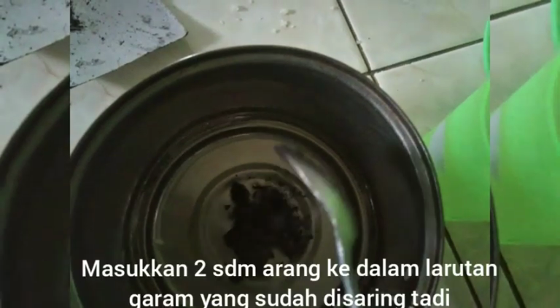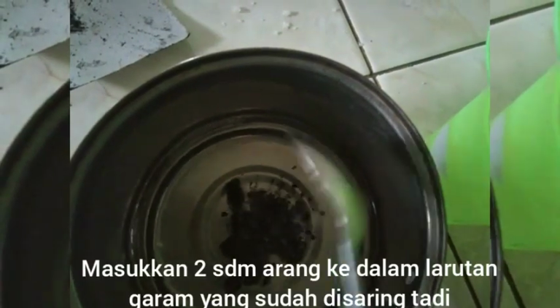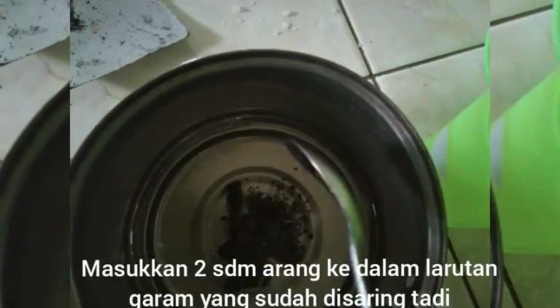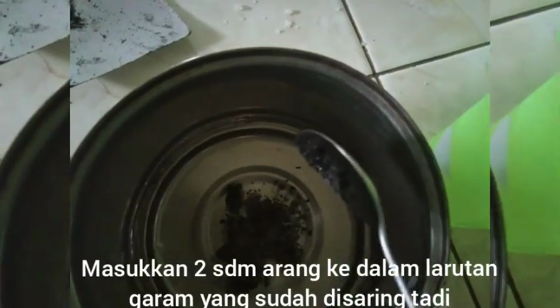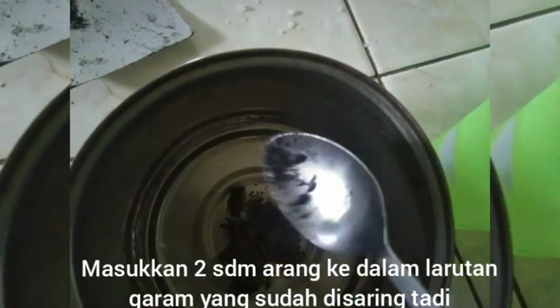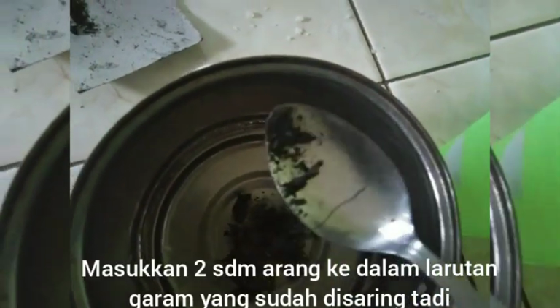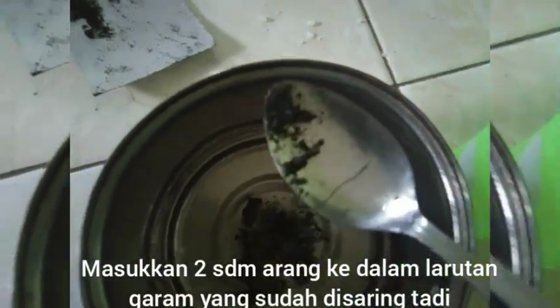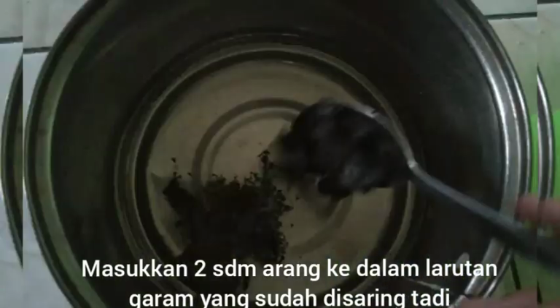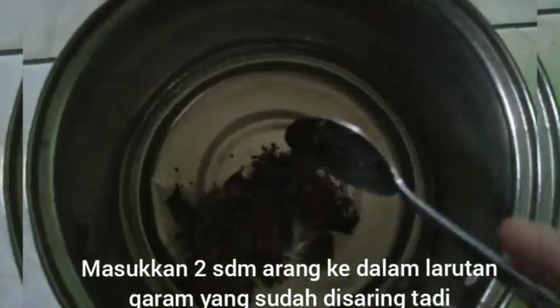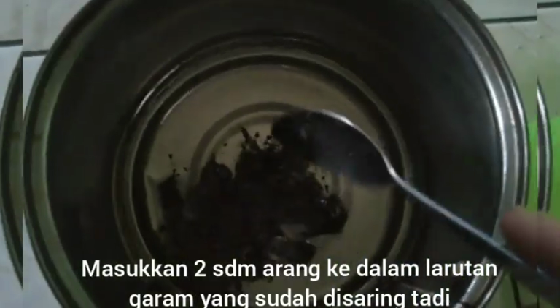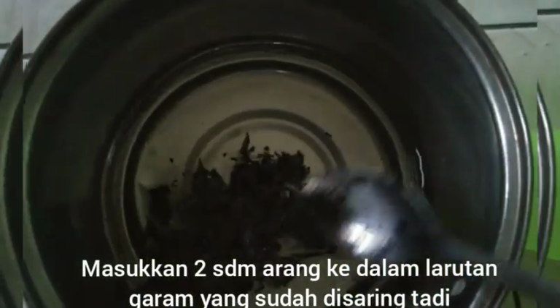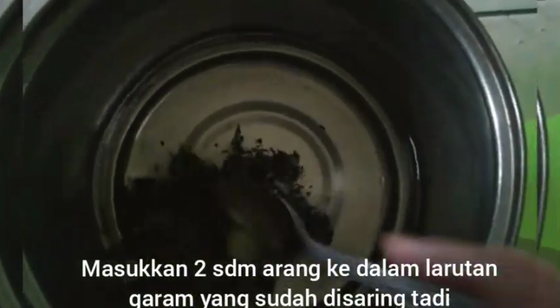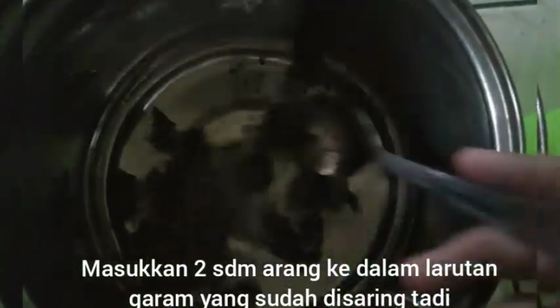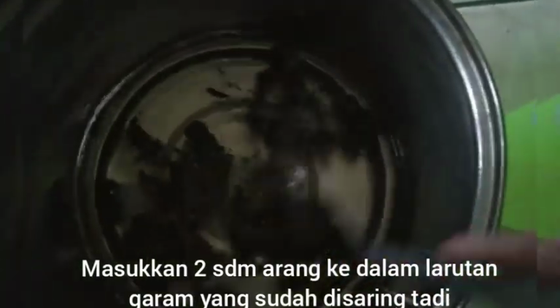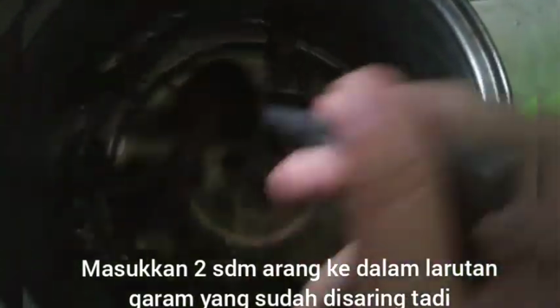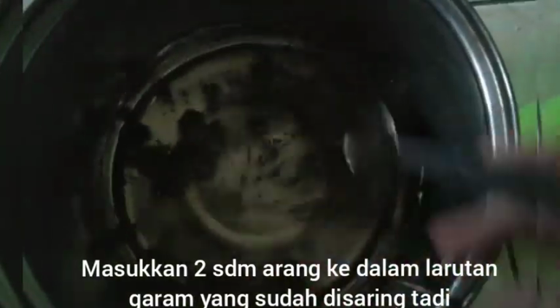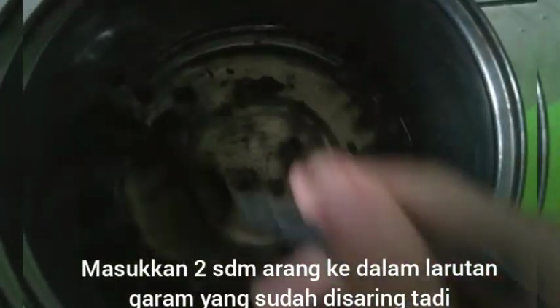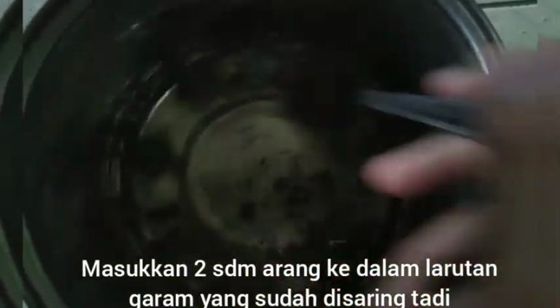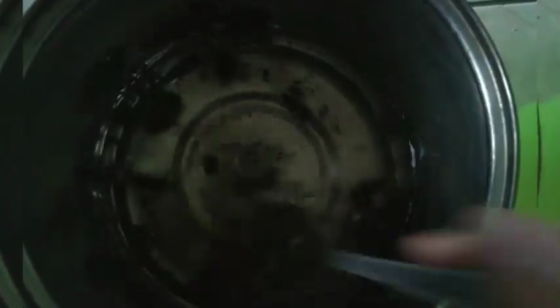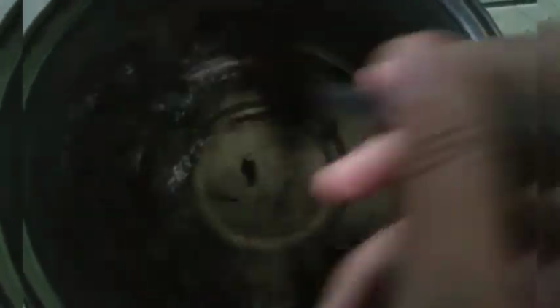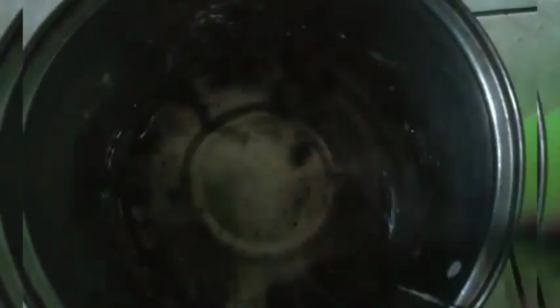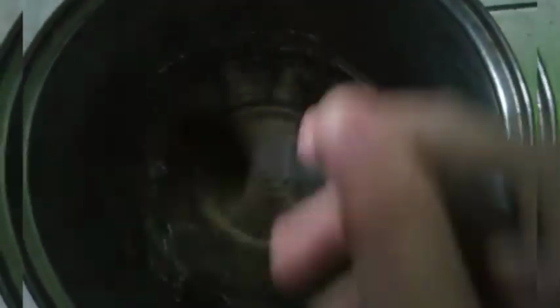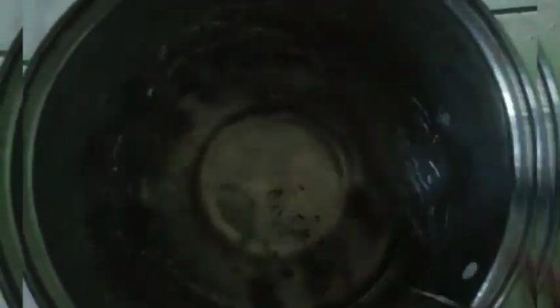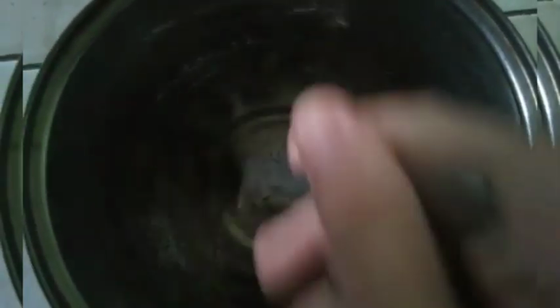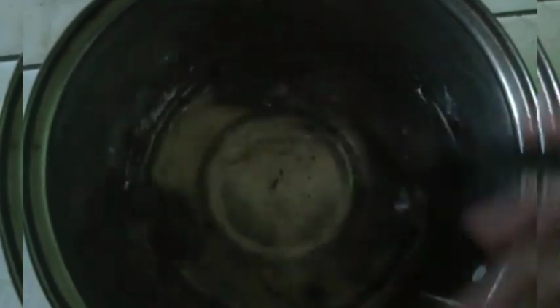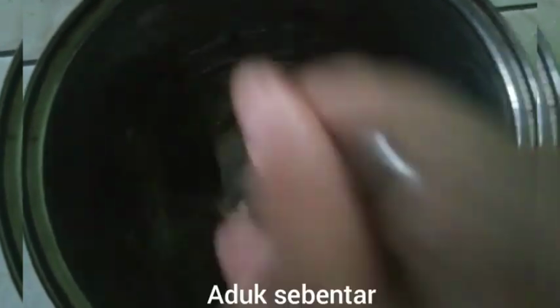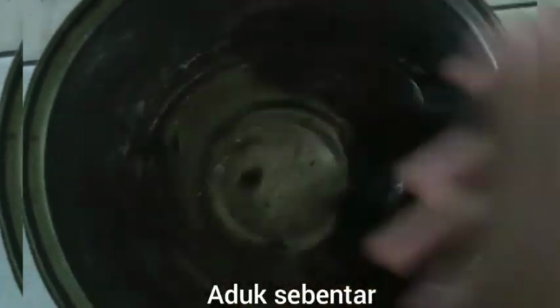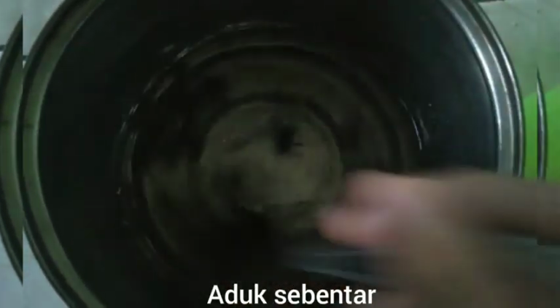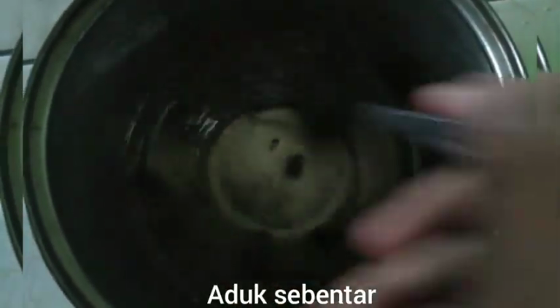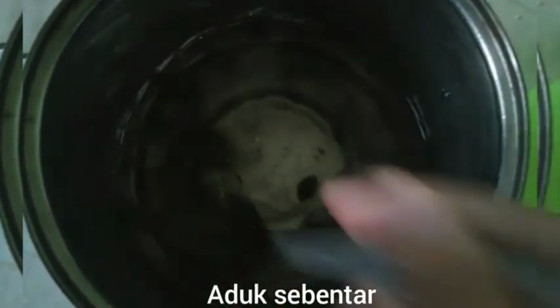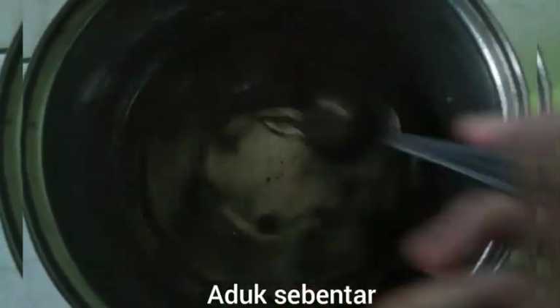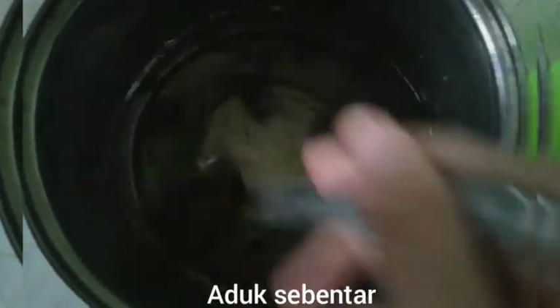Put 2 tablespoons of charcoal into the filtered solution and stir it.